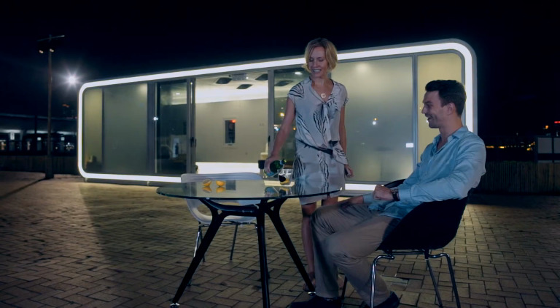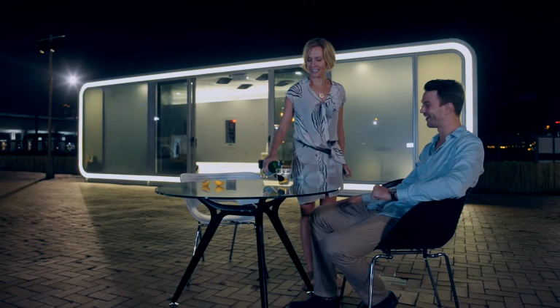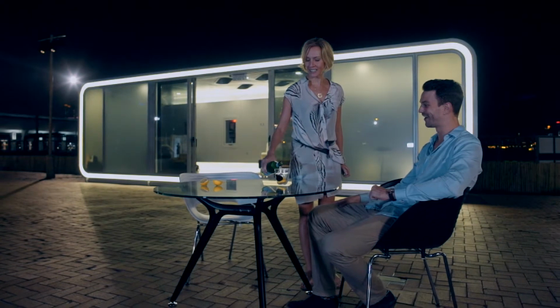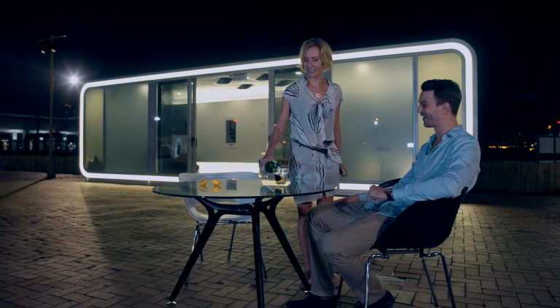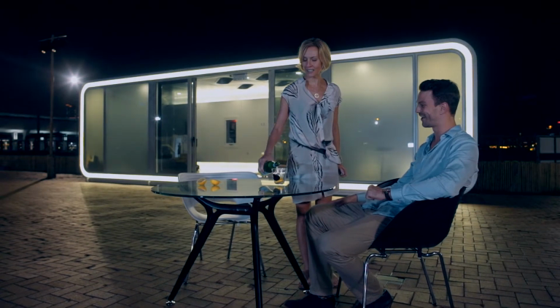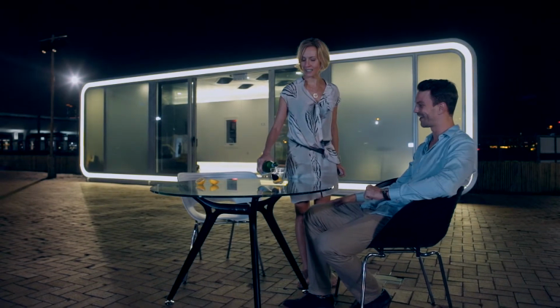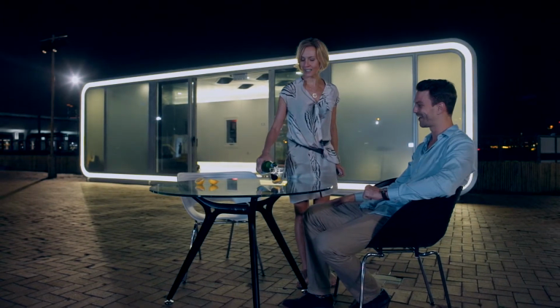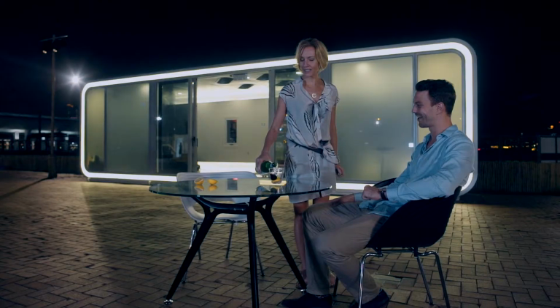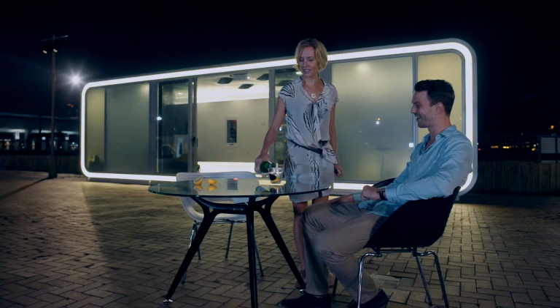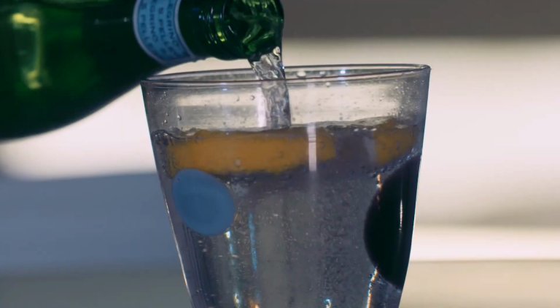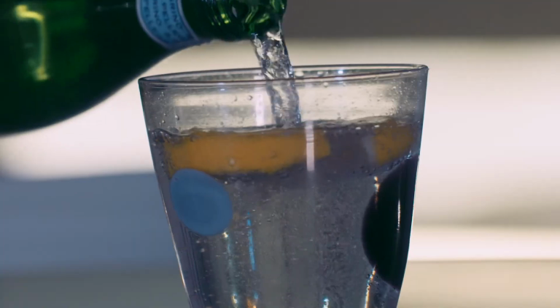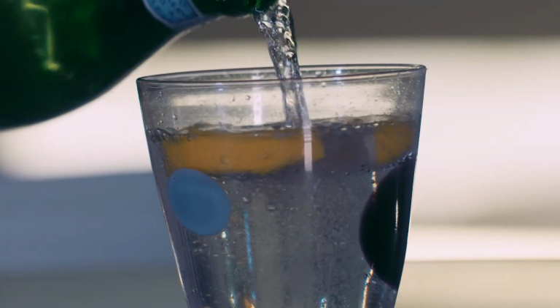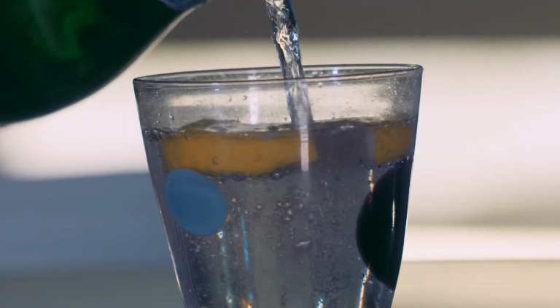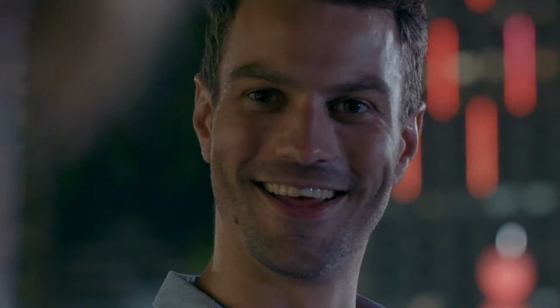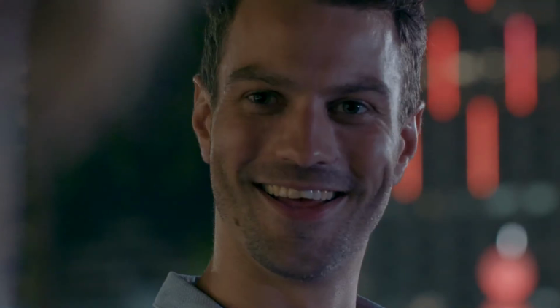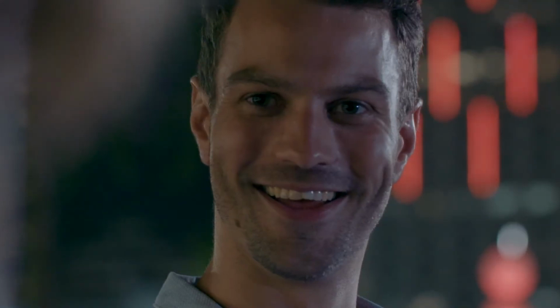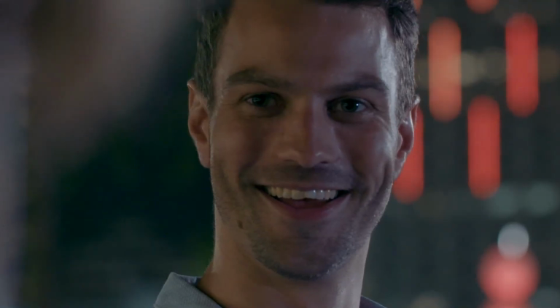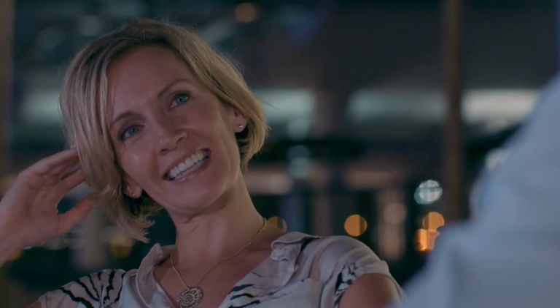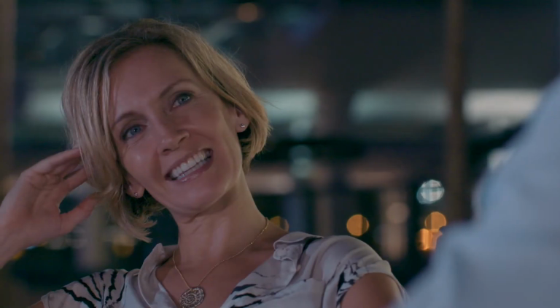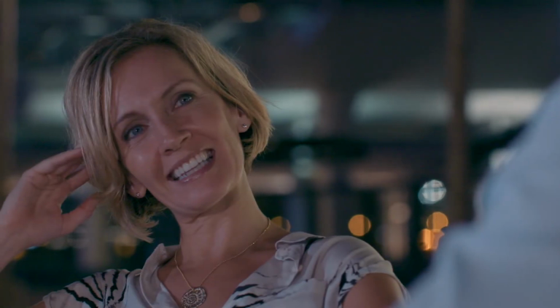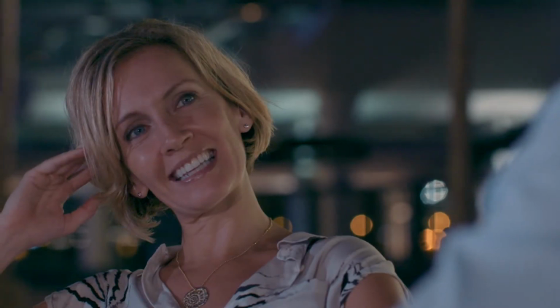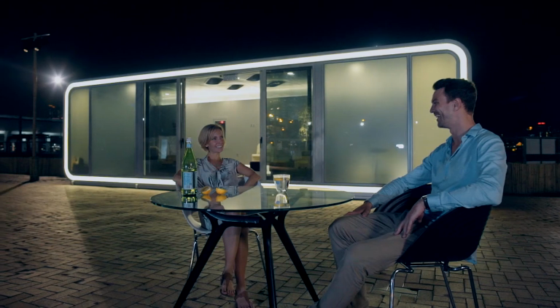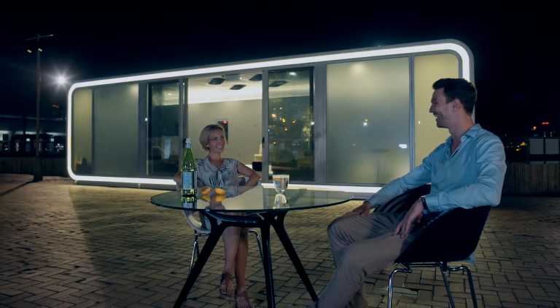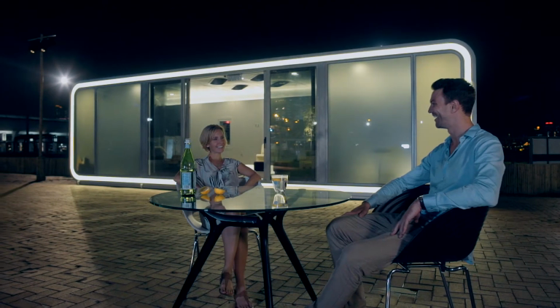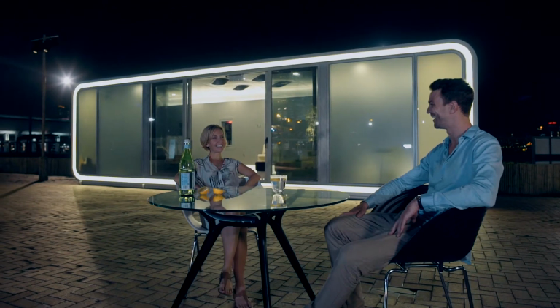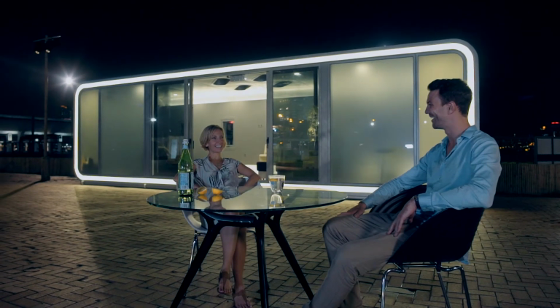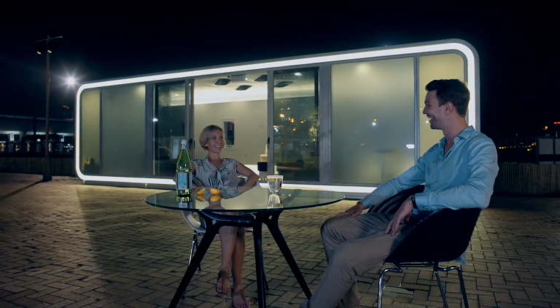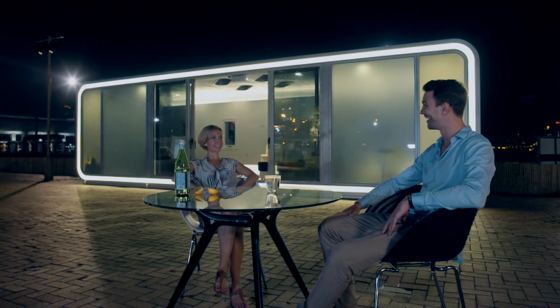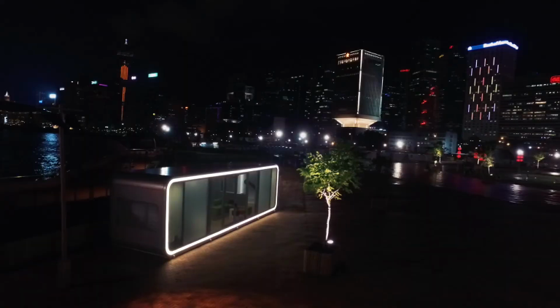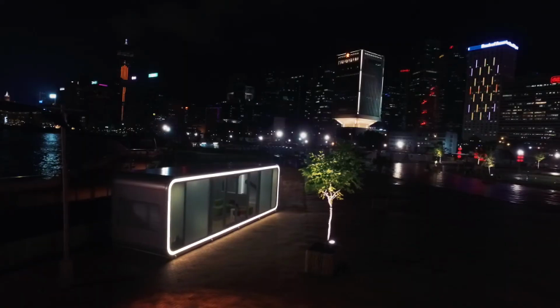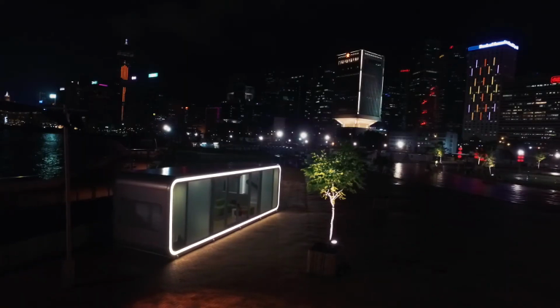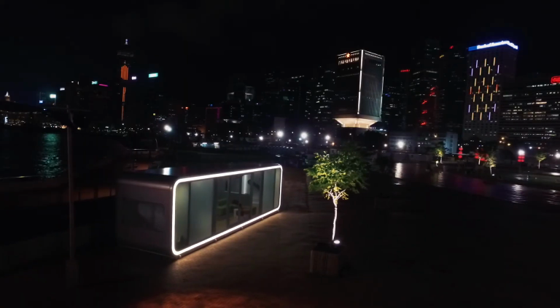Alpod is truly the answer to environmental, futuristic, open plan living, wherever in the world you wish to be.